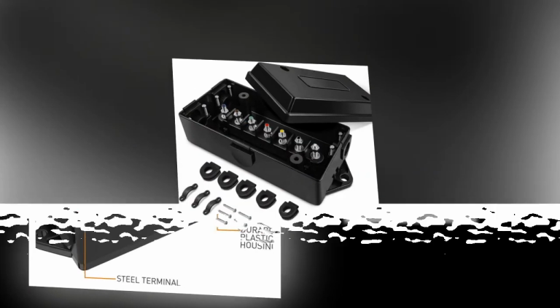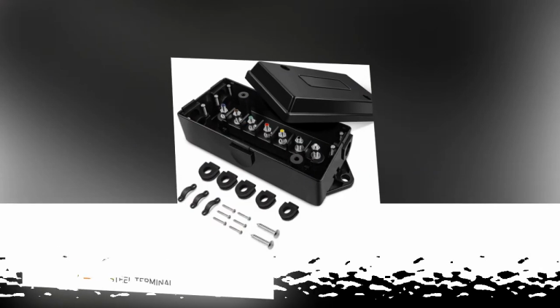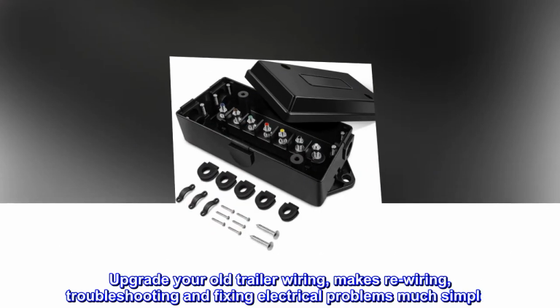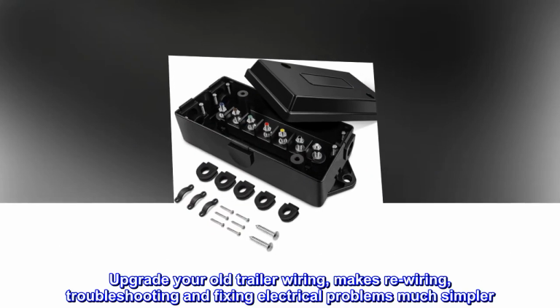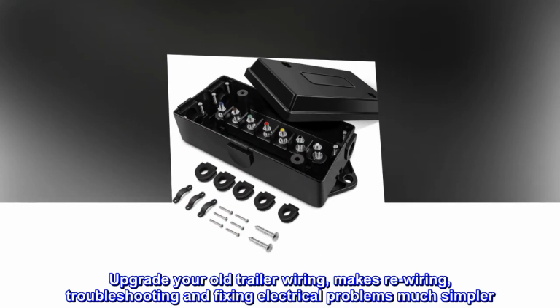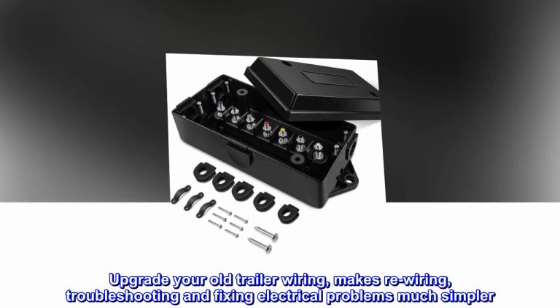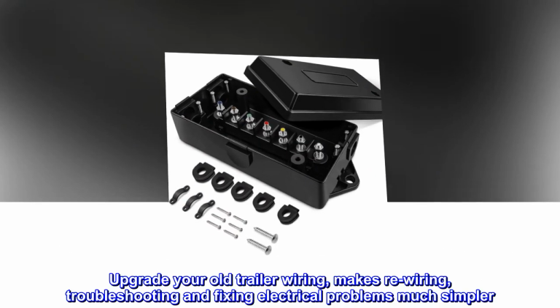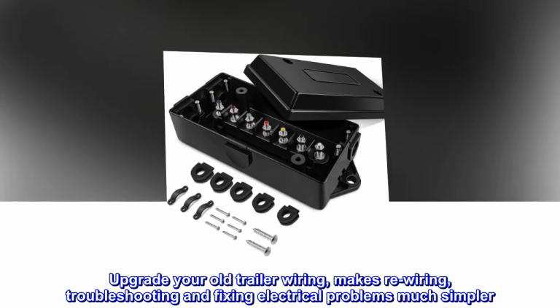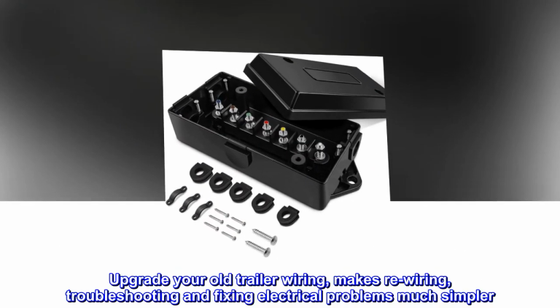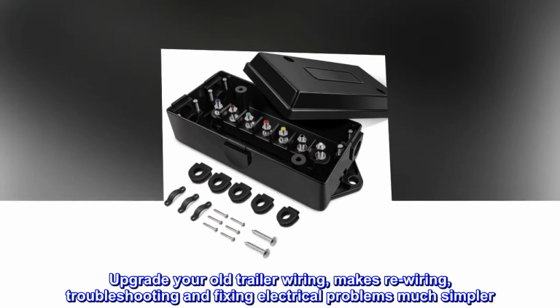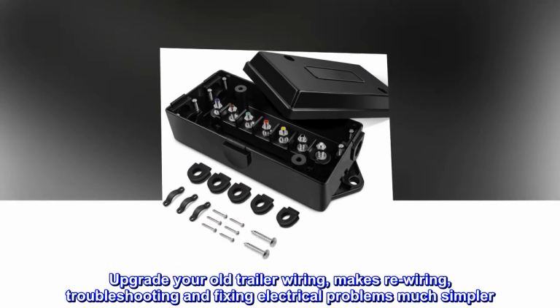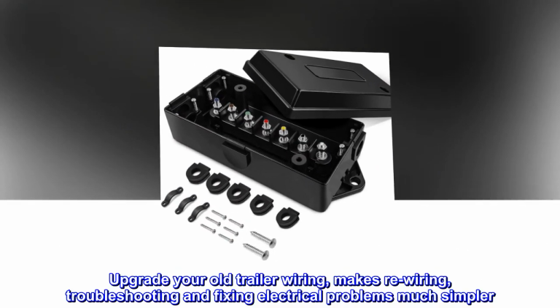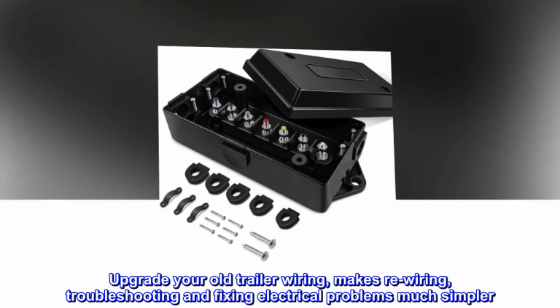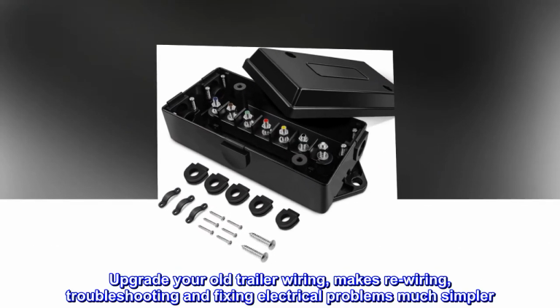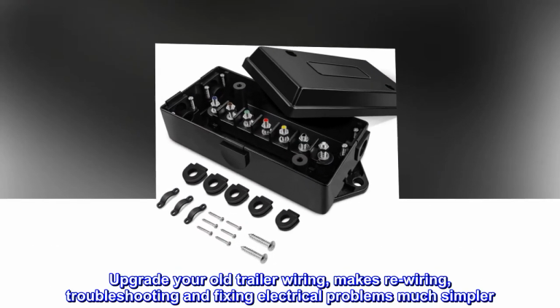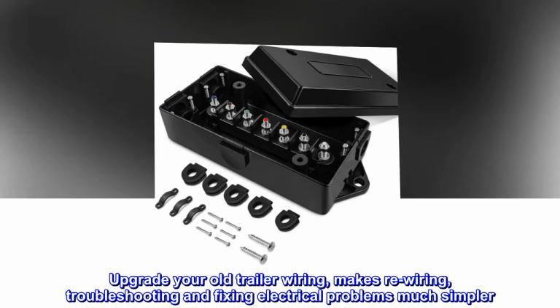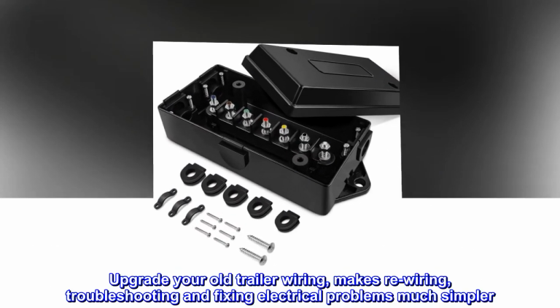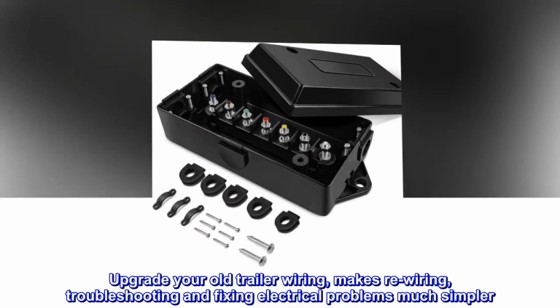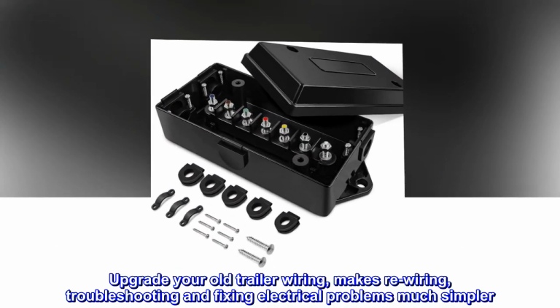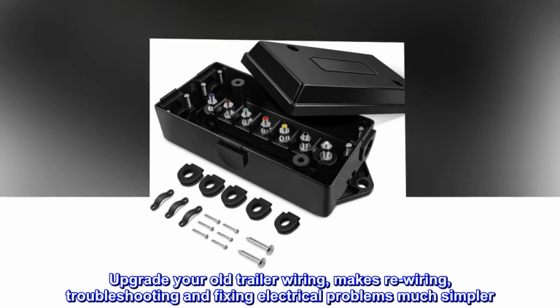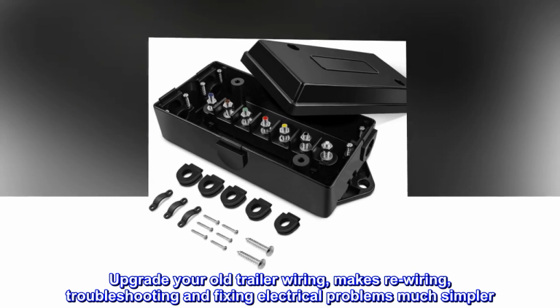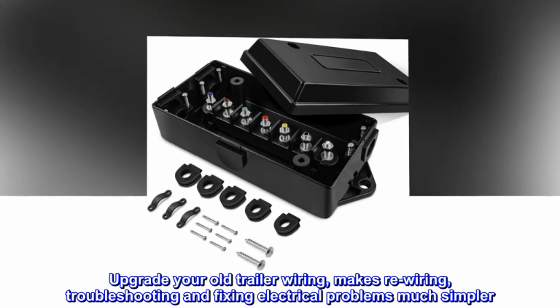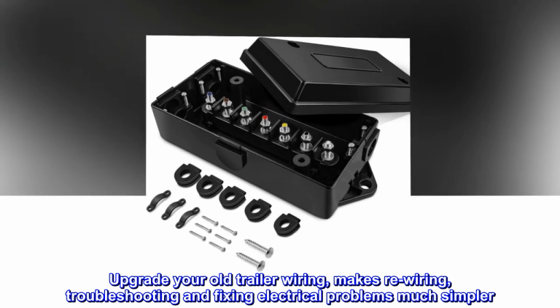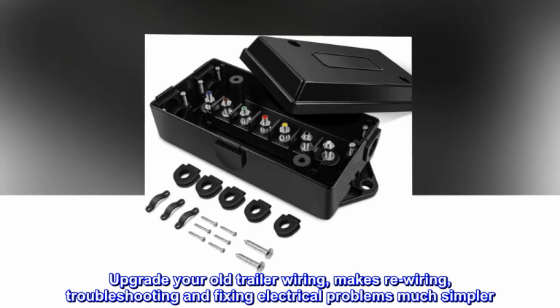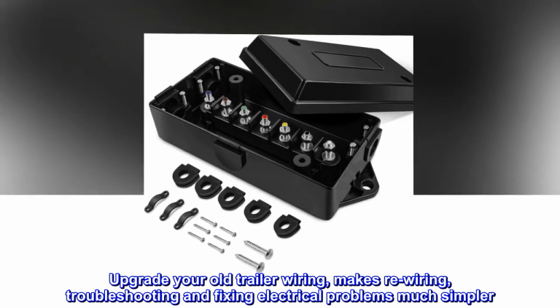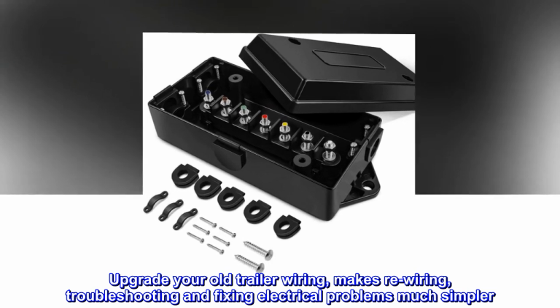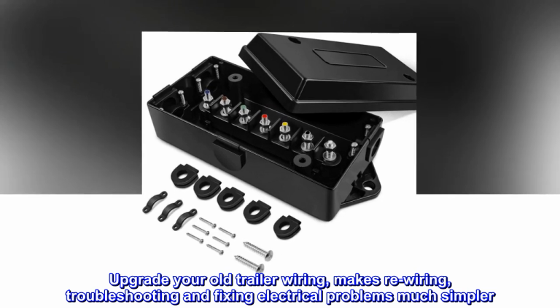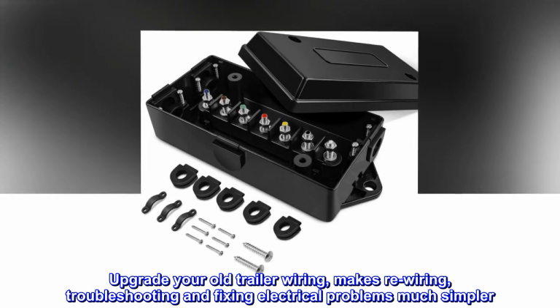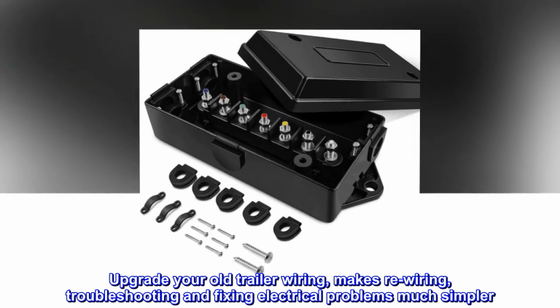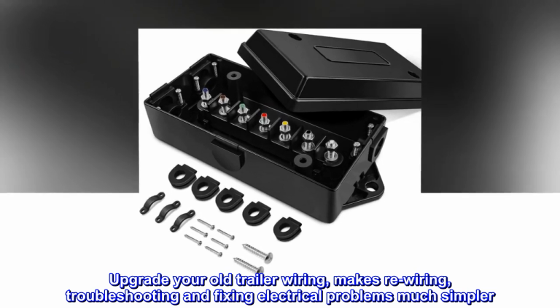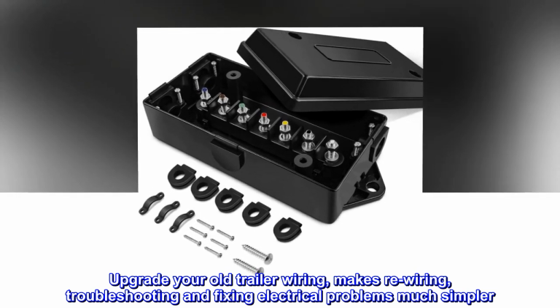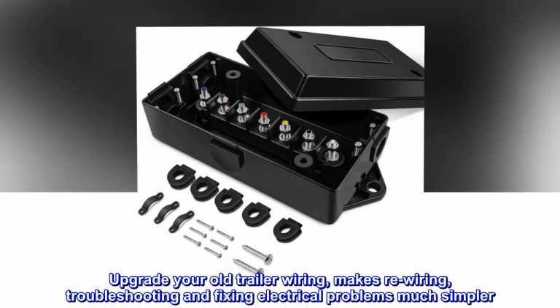Upgrade your old trailer wiring. Makes re-wiring, troubleshooting, and fixing electrical problems much simpler.